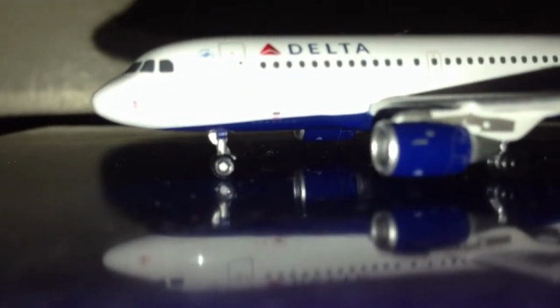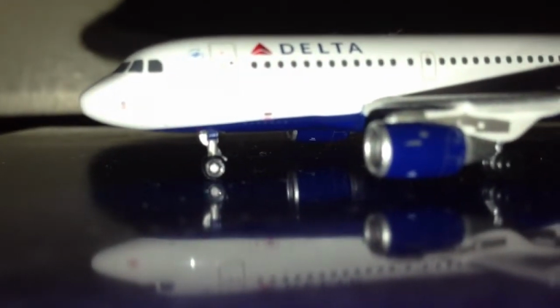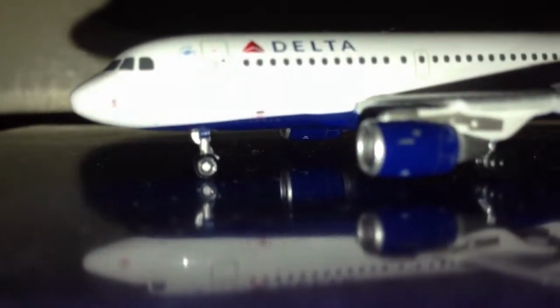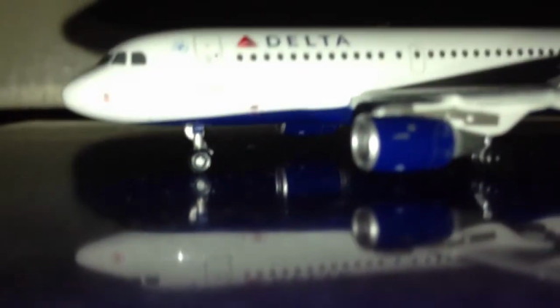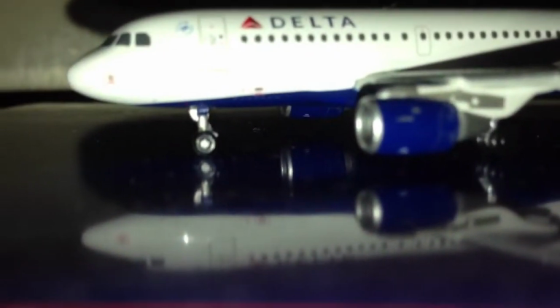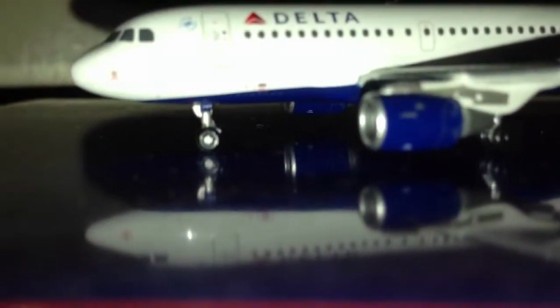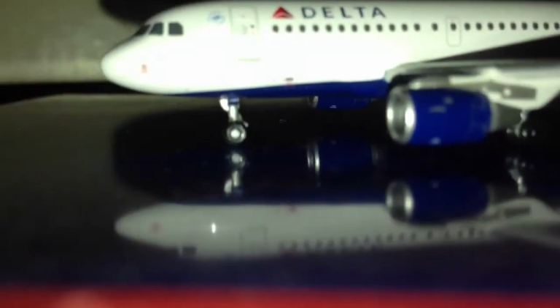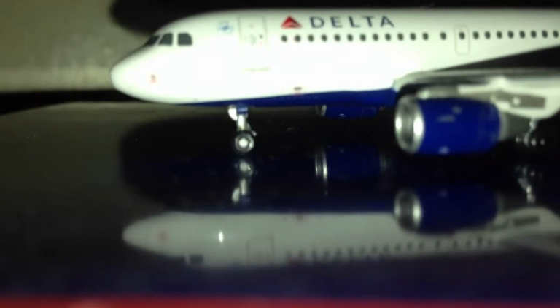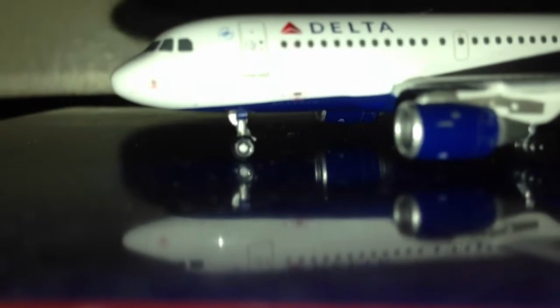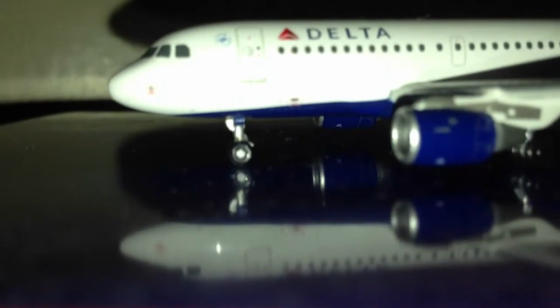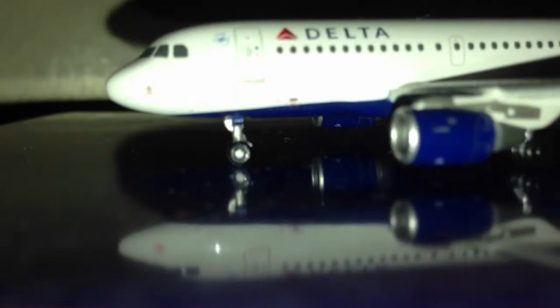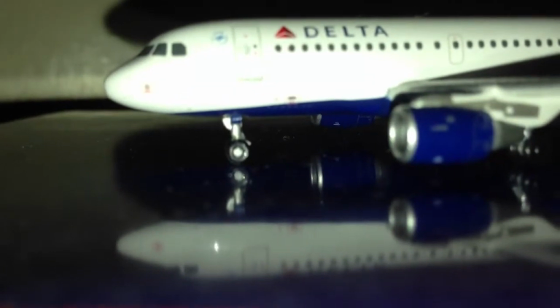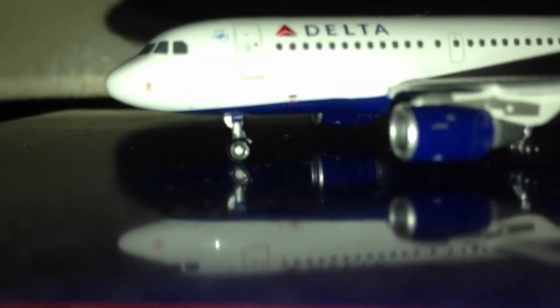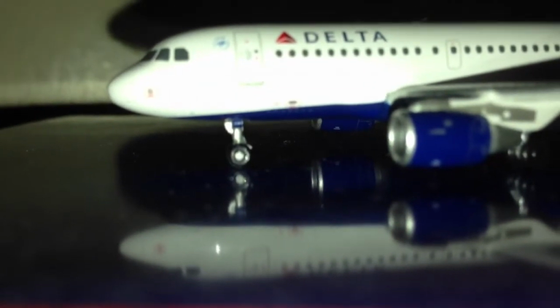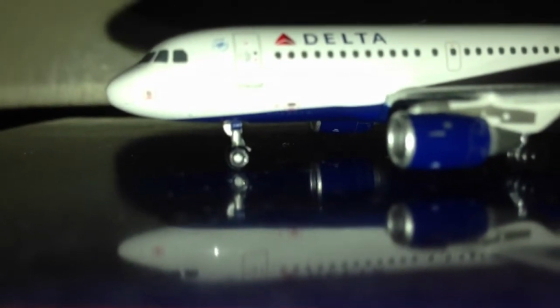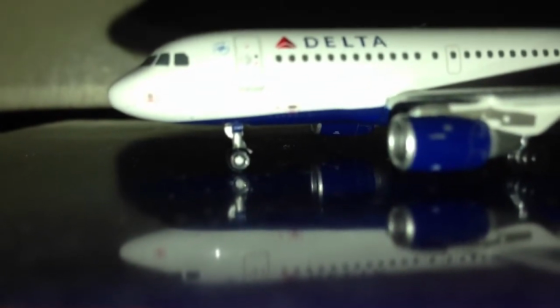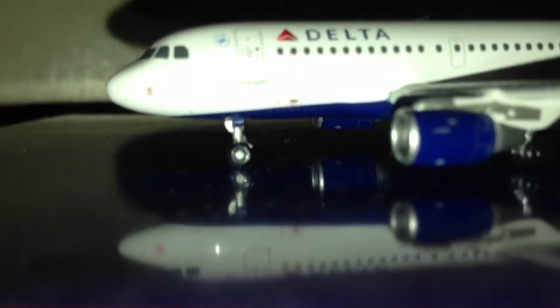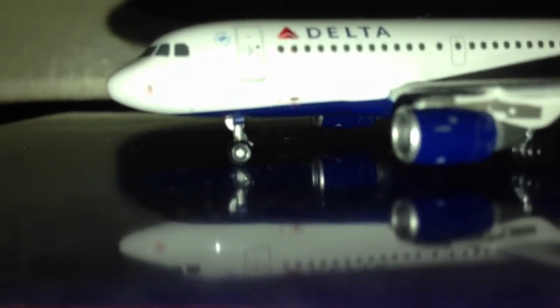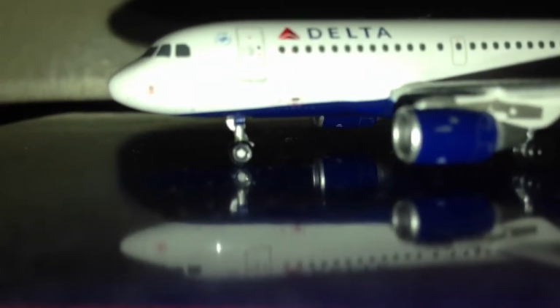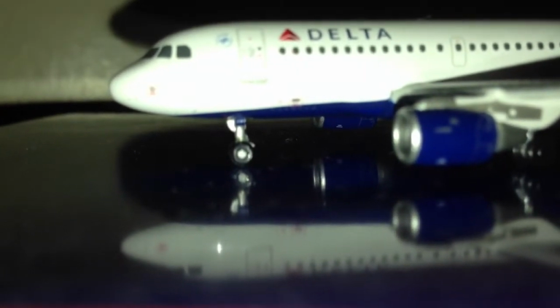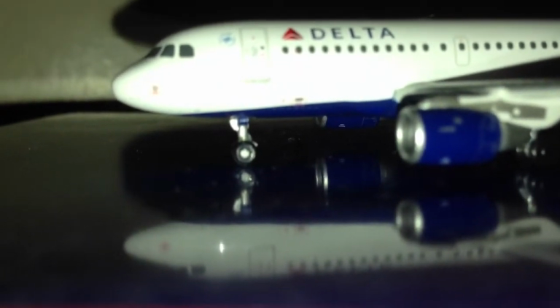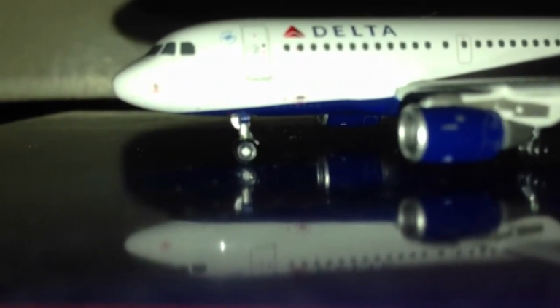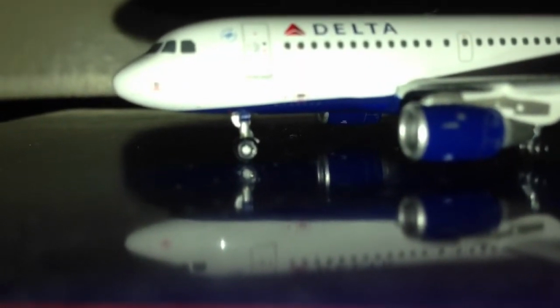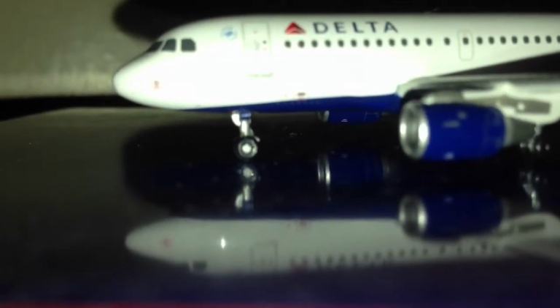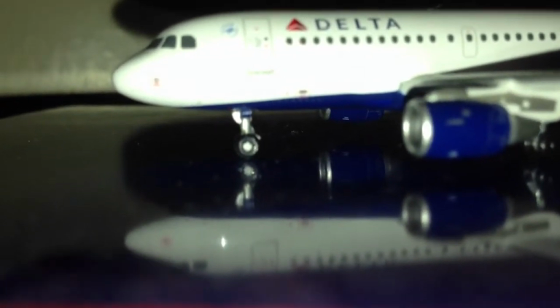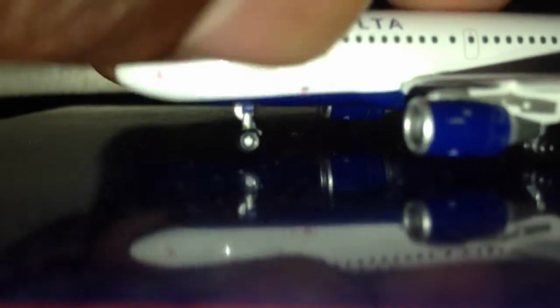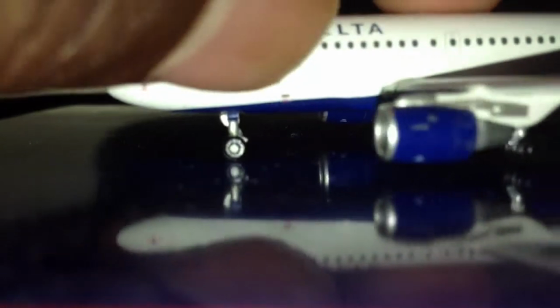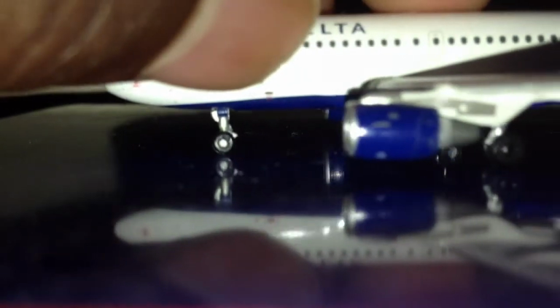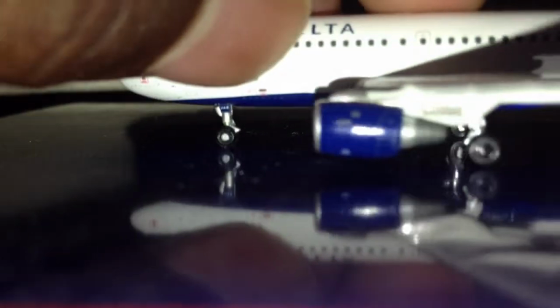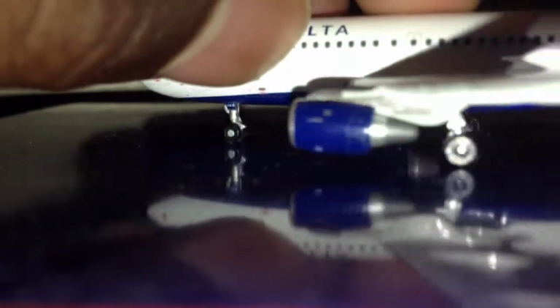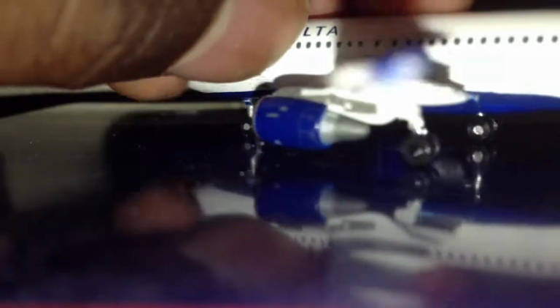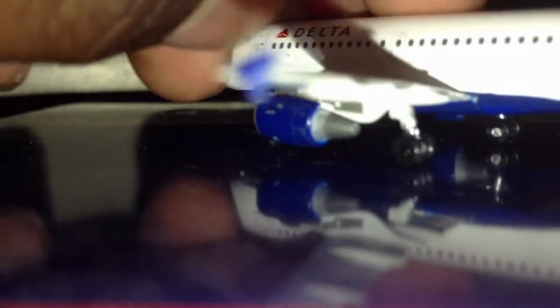I'm really happy that I've got this model, for one, because an A319 is very rare.